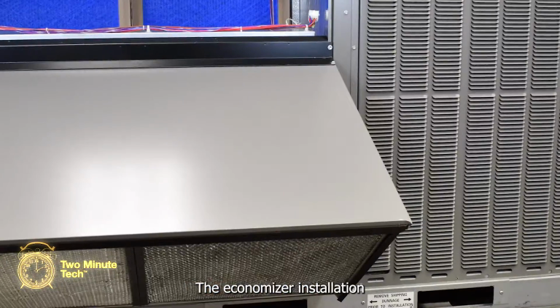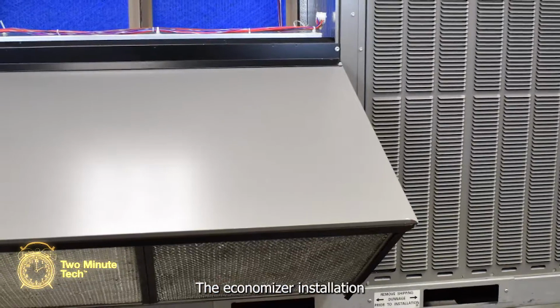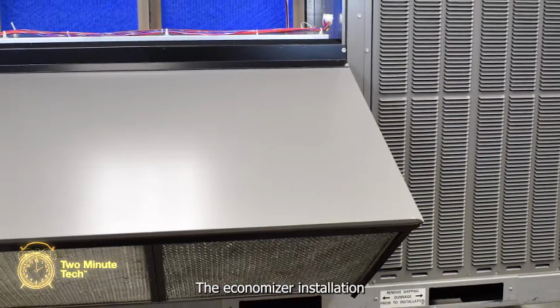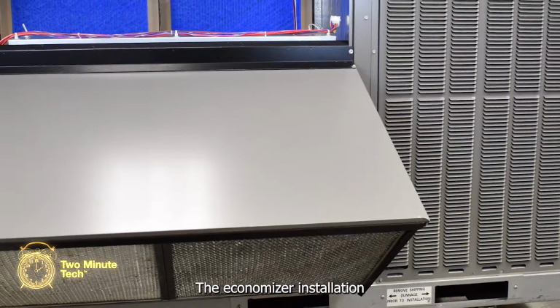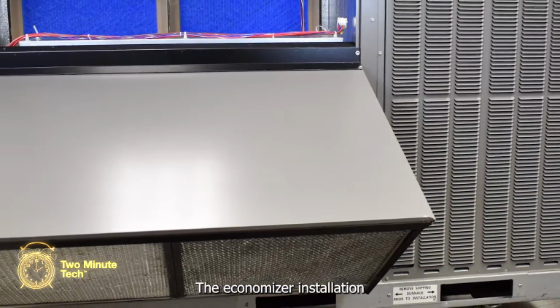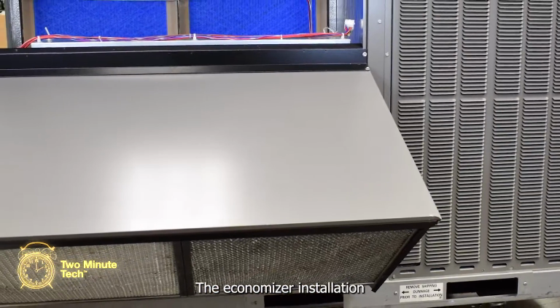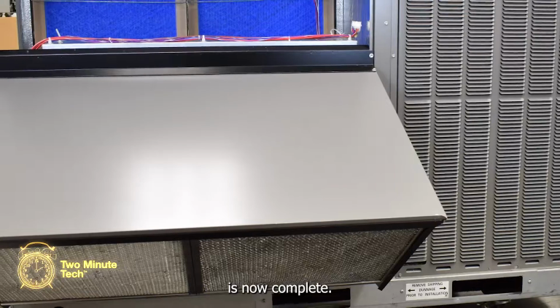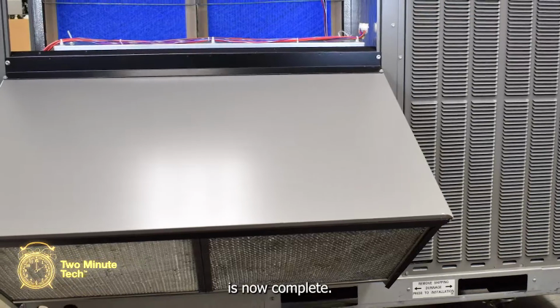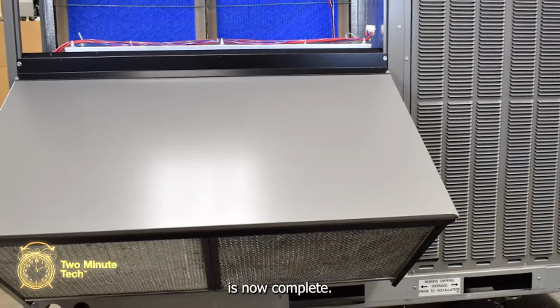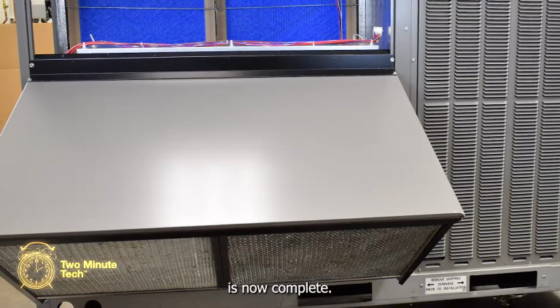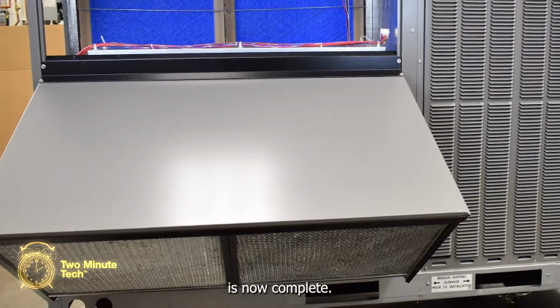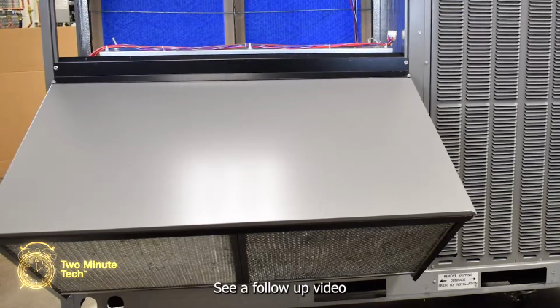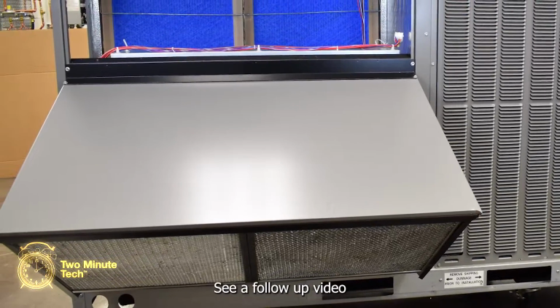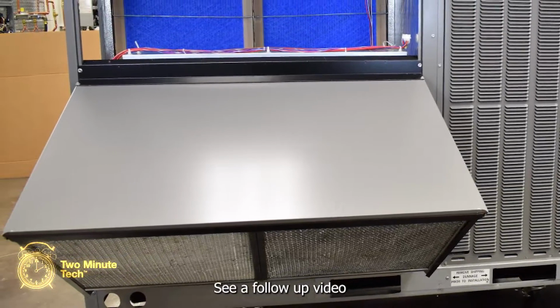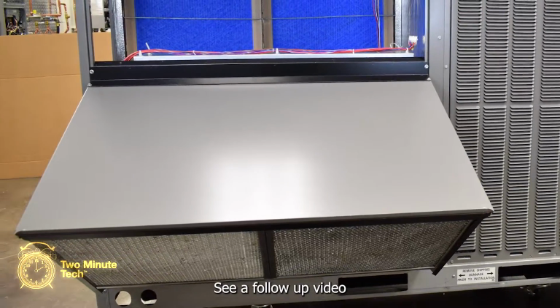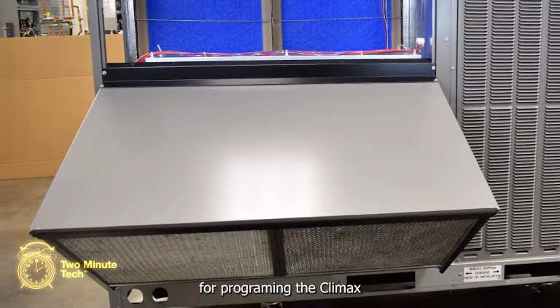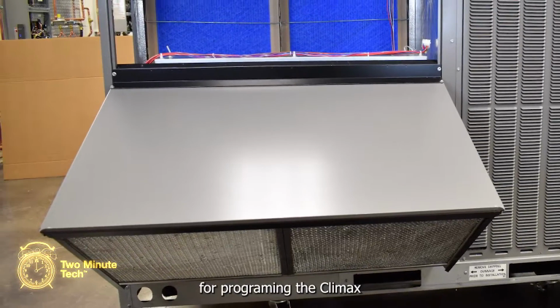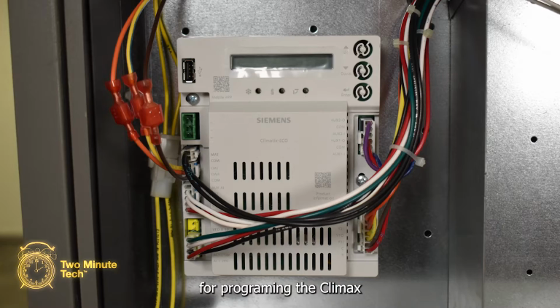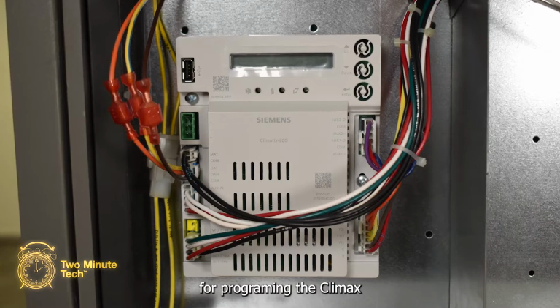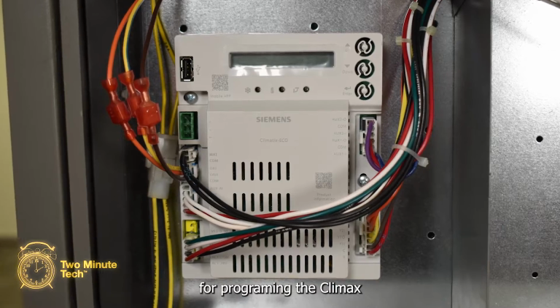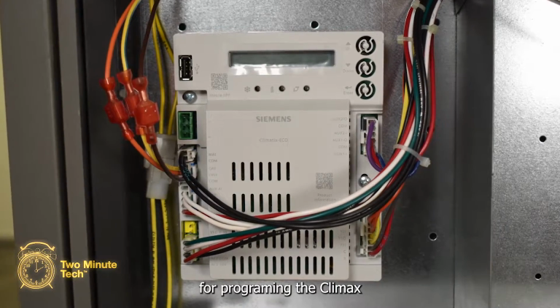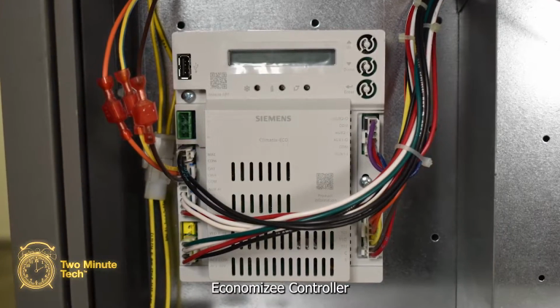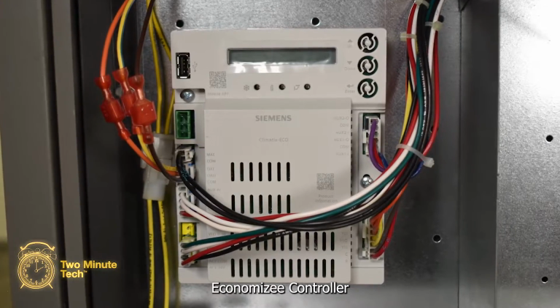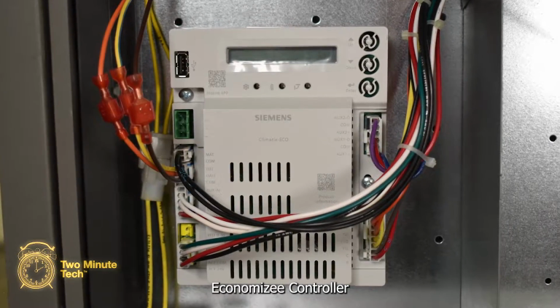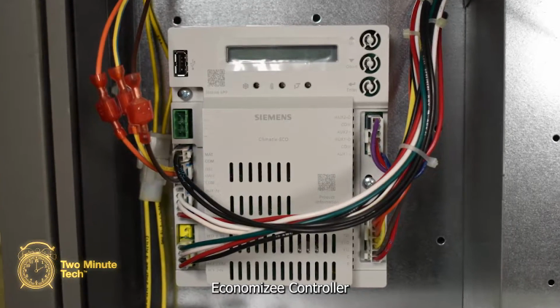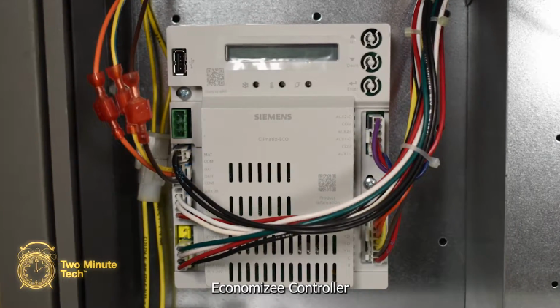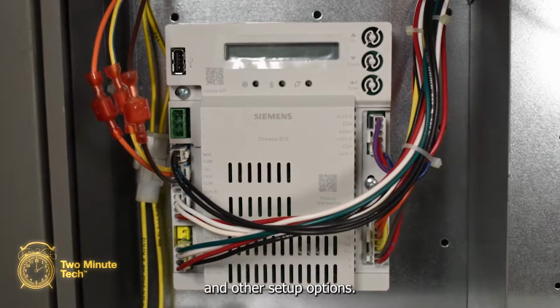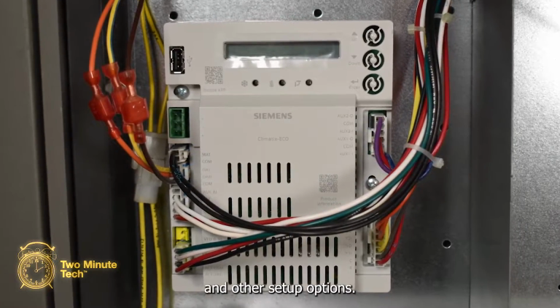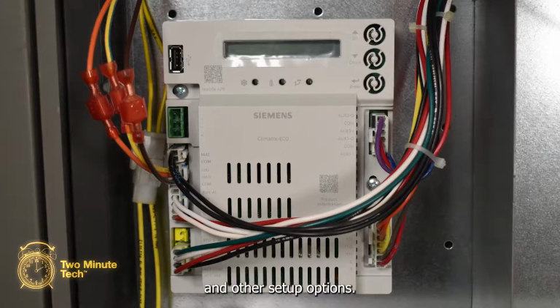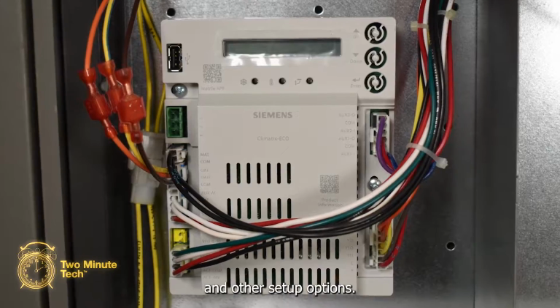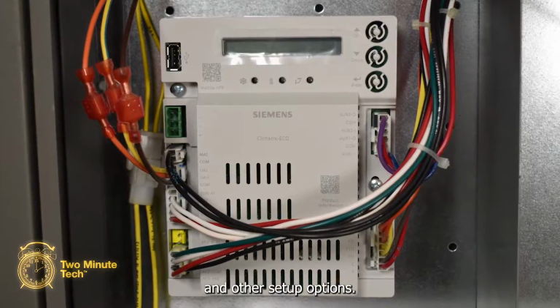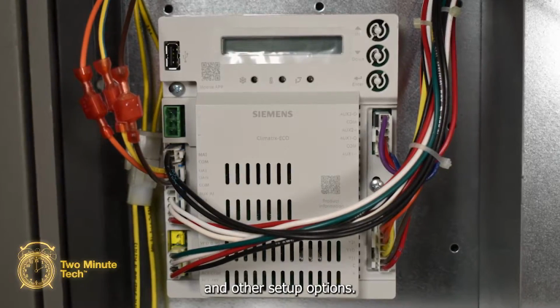The economizer installation is now complete. See a follow-up video for programming the Climatics economizer controller and other setup options.